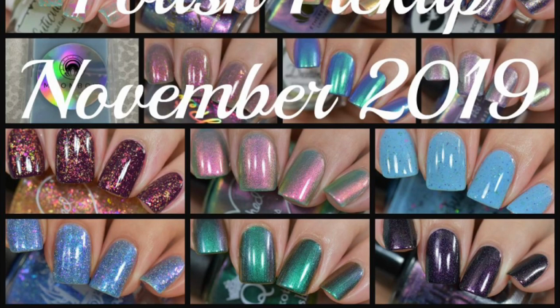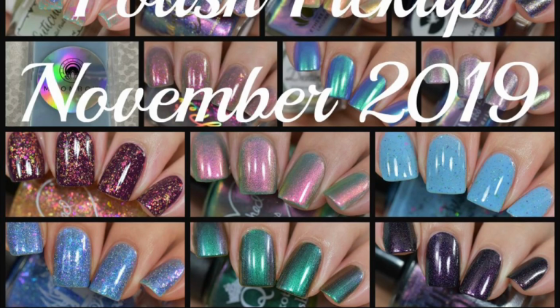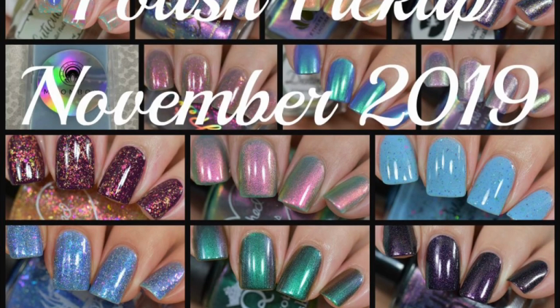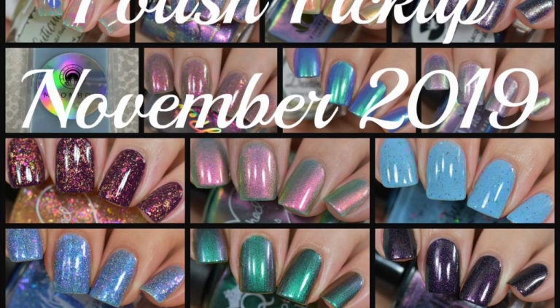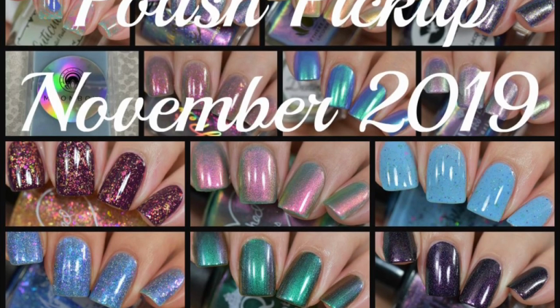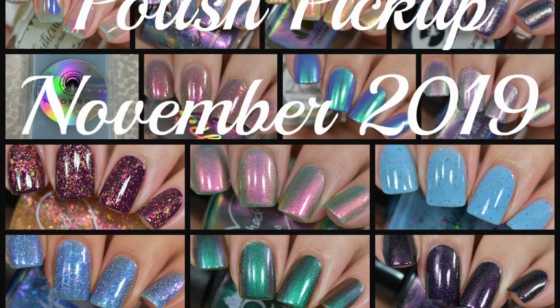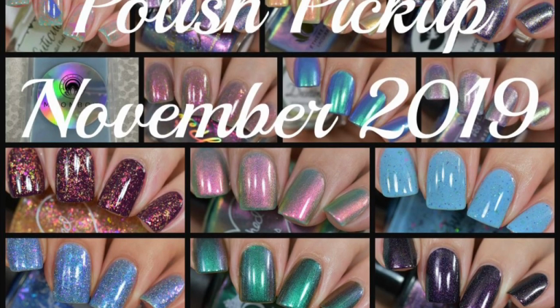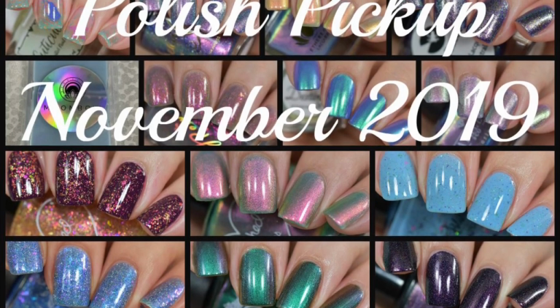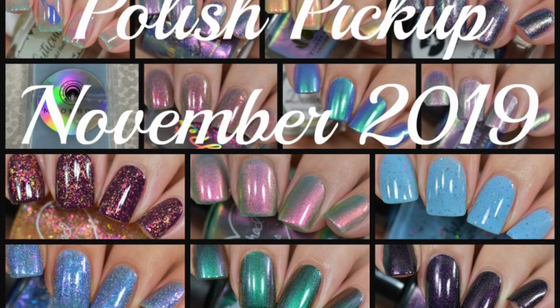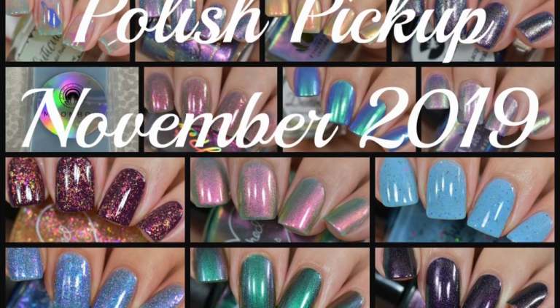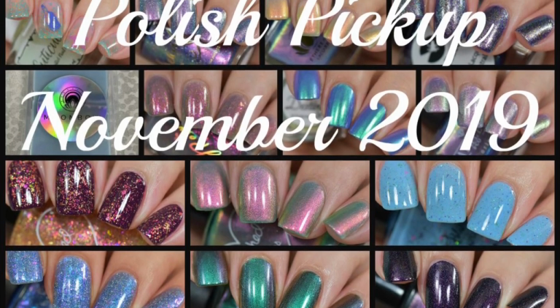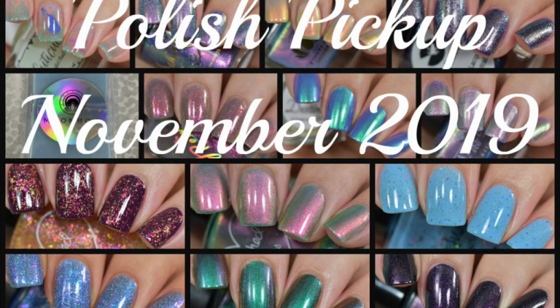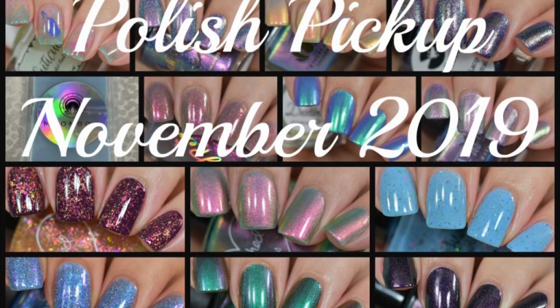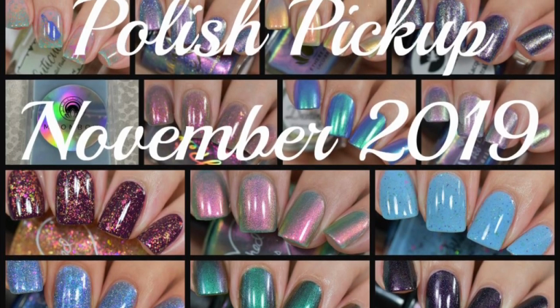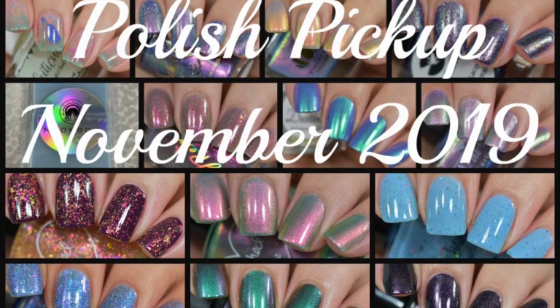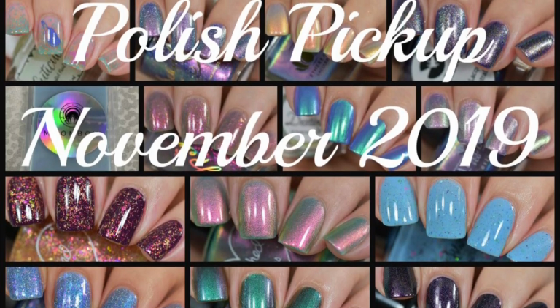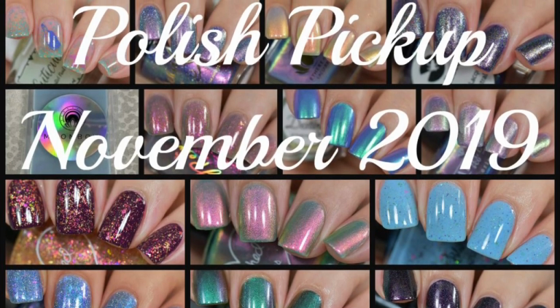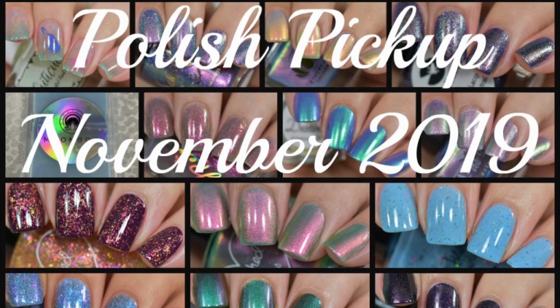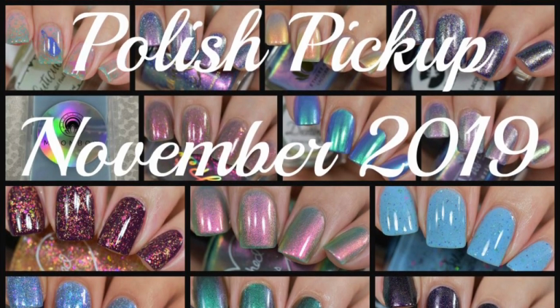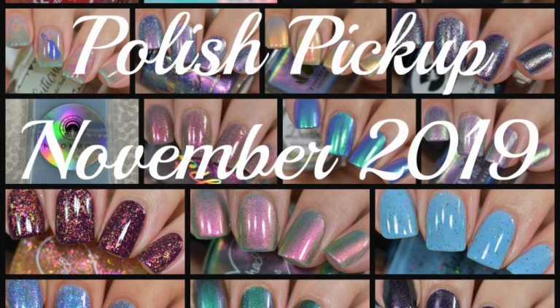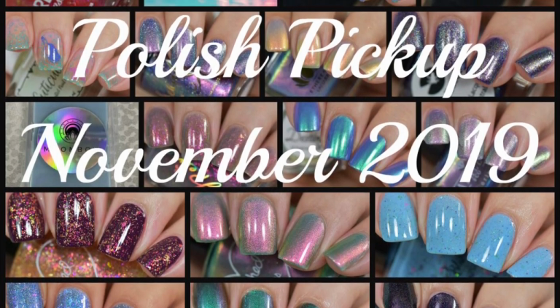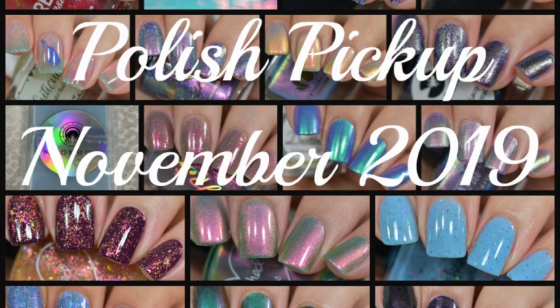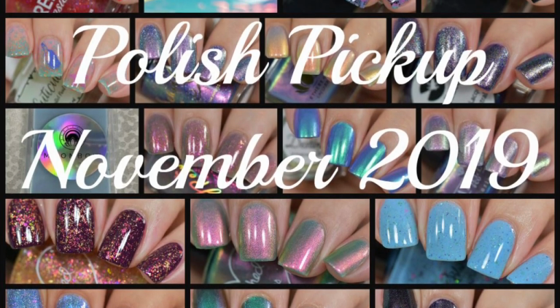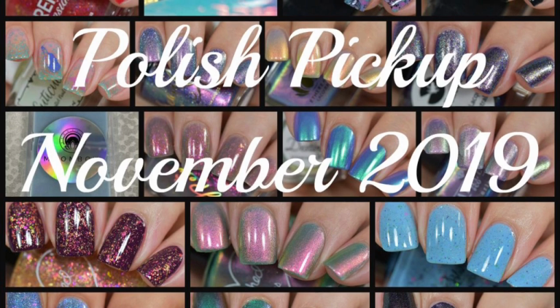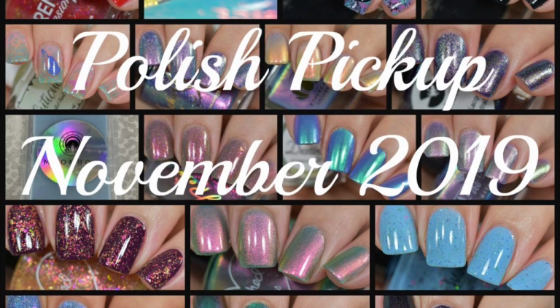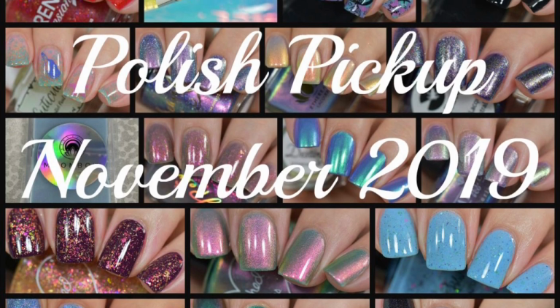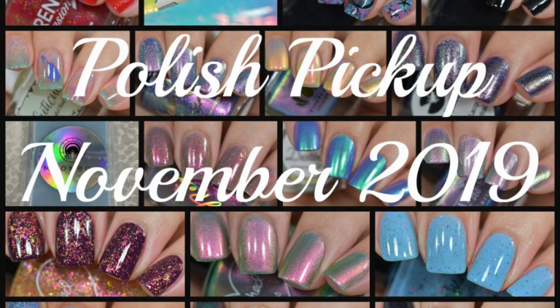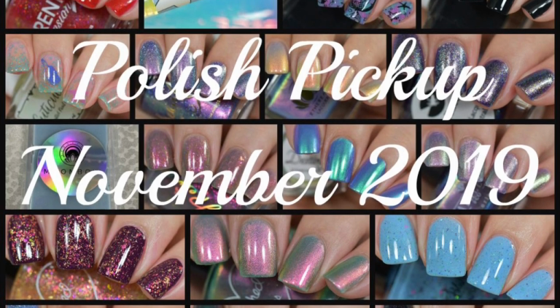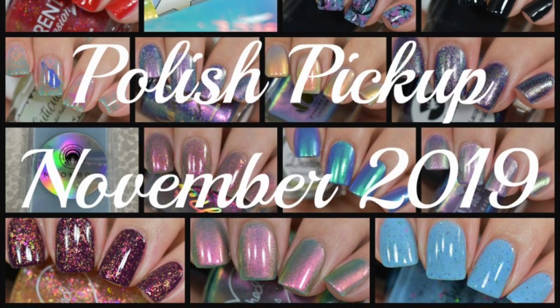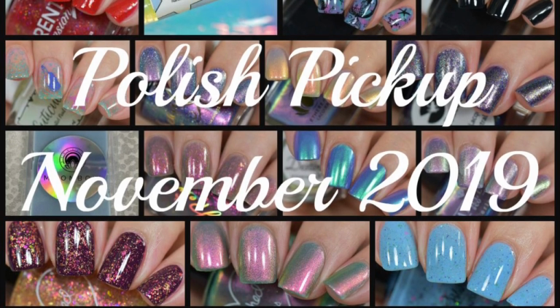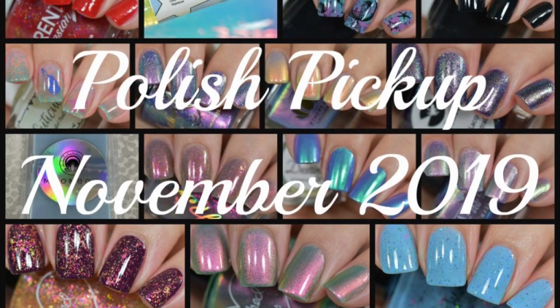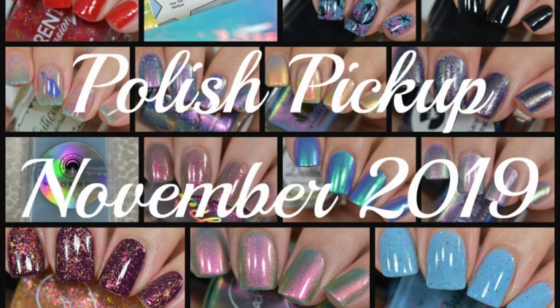Hey guys, welcome back. Today I have swatches to share with you from November's Polish Pickup.